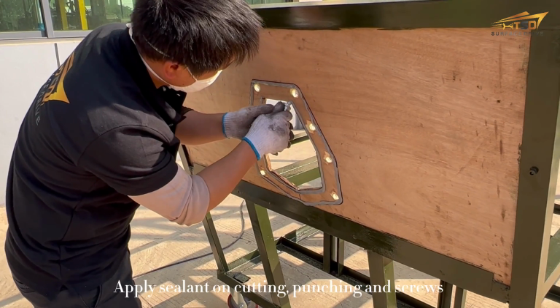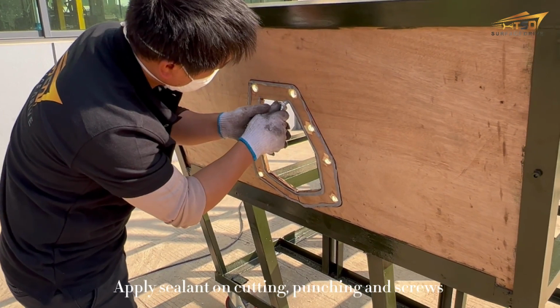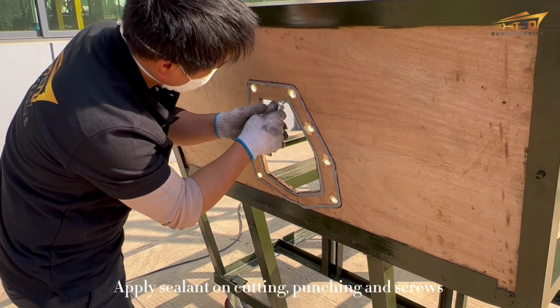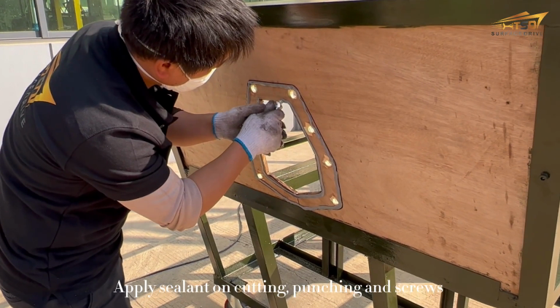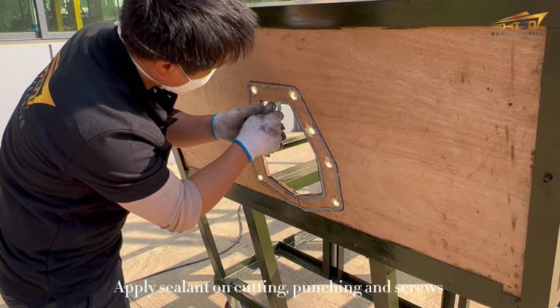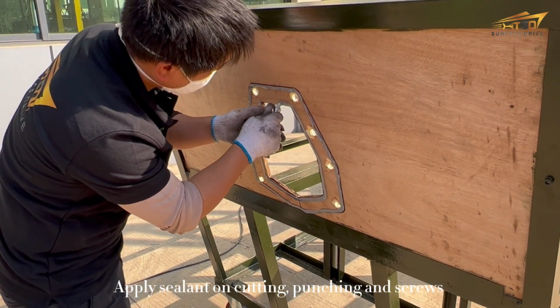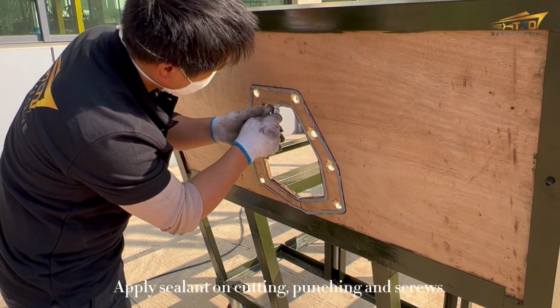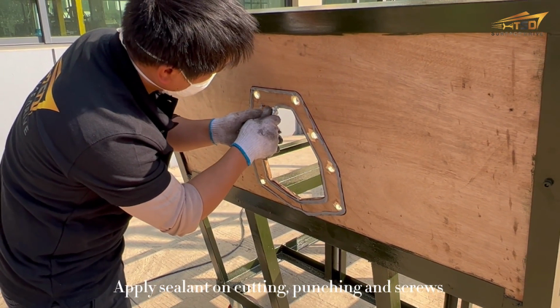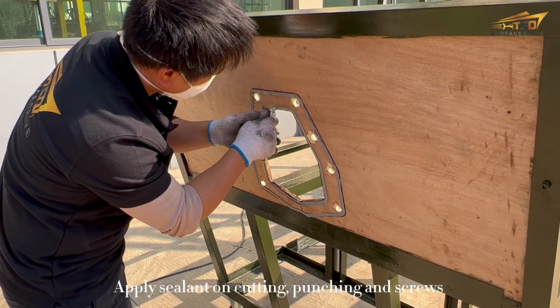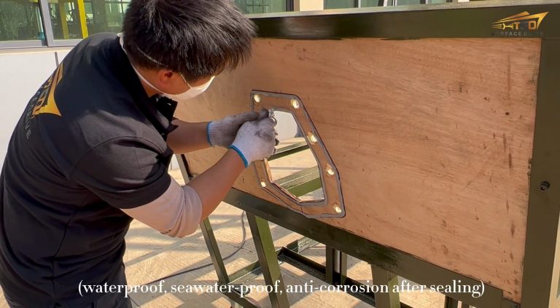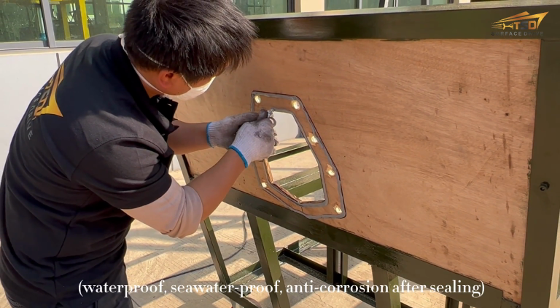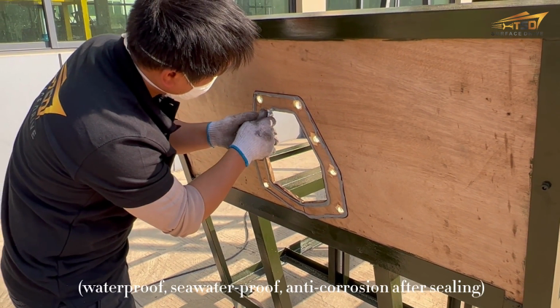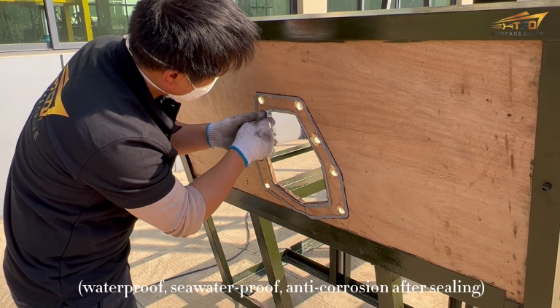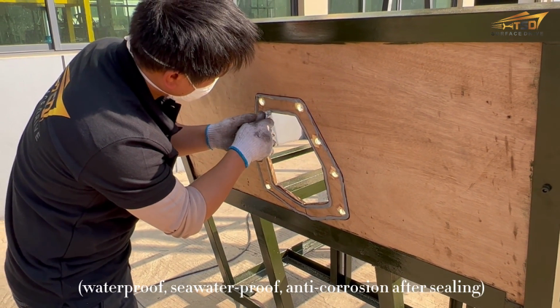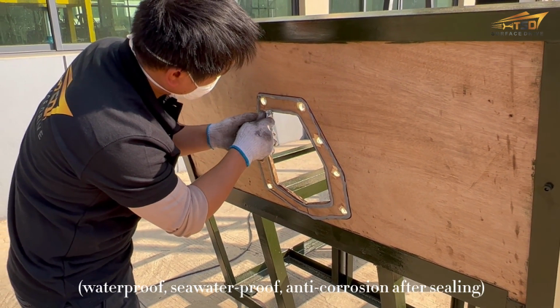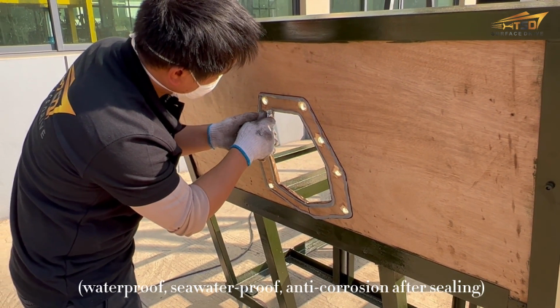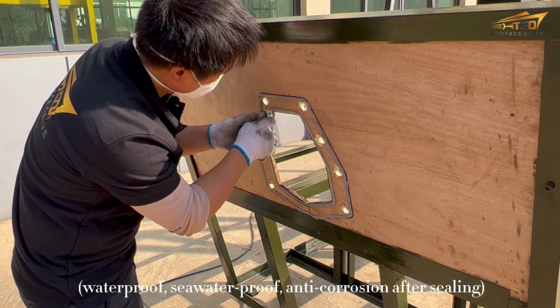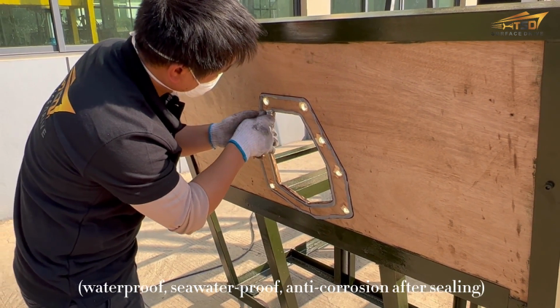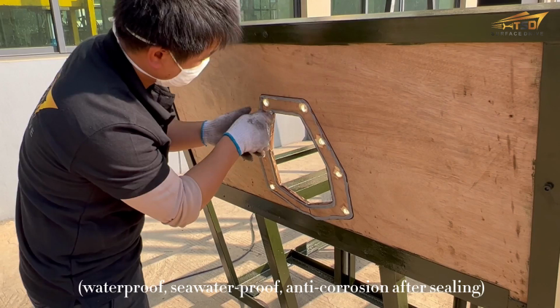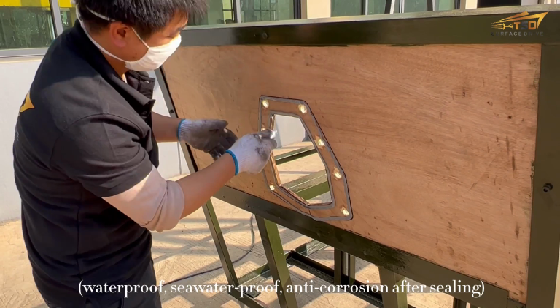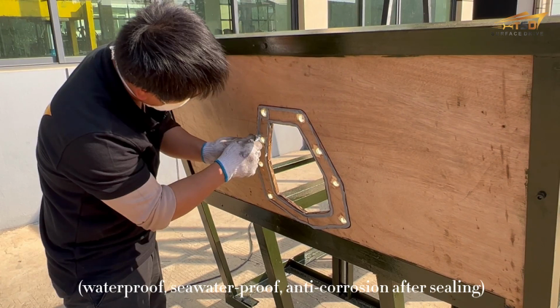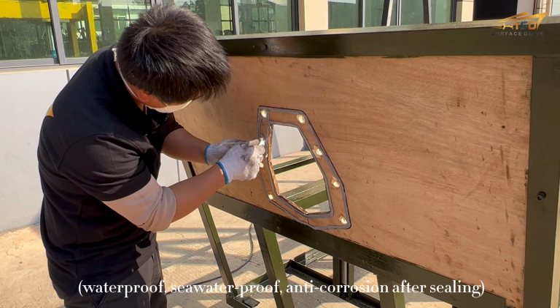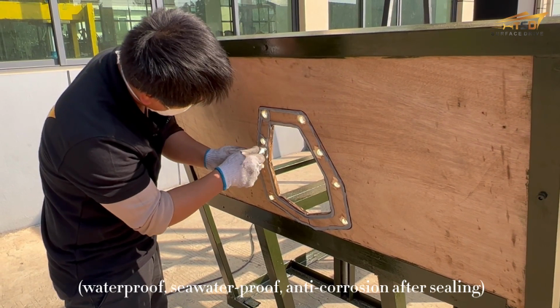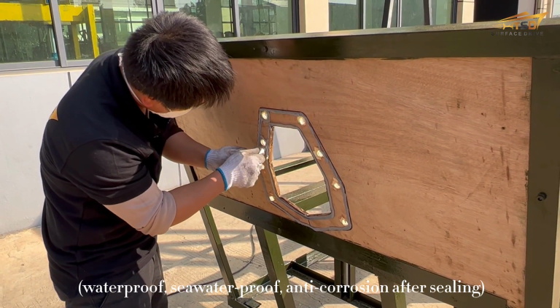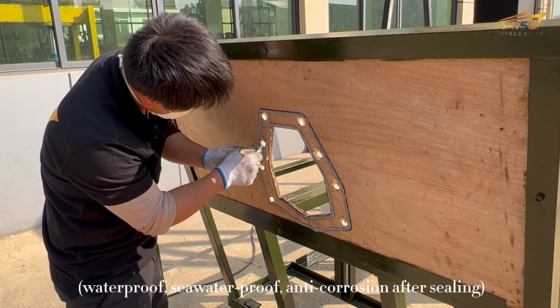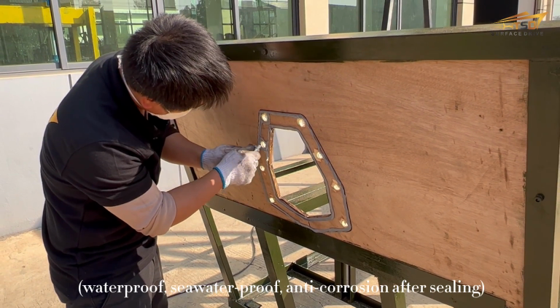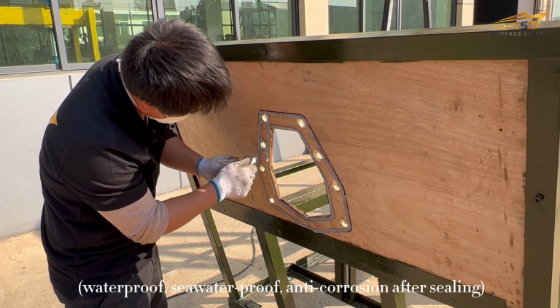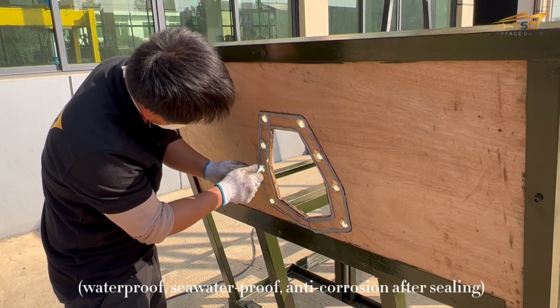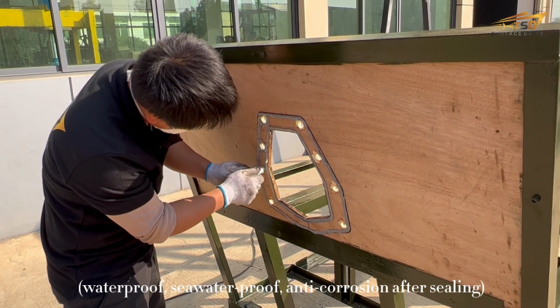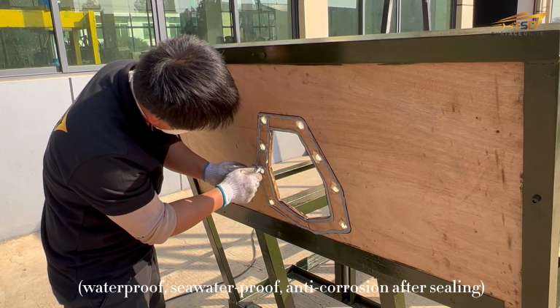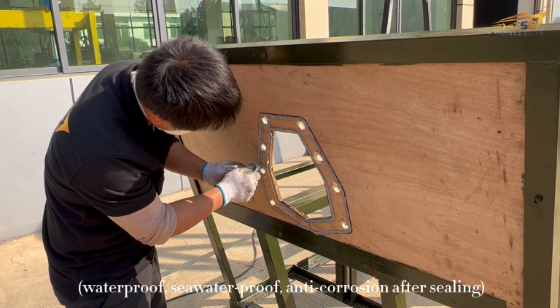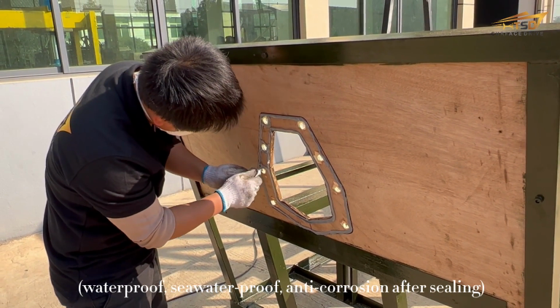Apply sealant on the cutting, punching, and screws for waterproofing. Apply sea waterproofing and anti-corrosion at the ceiling.